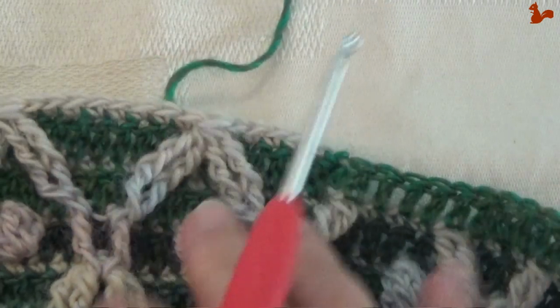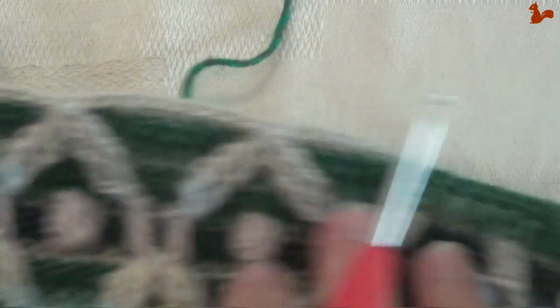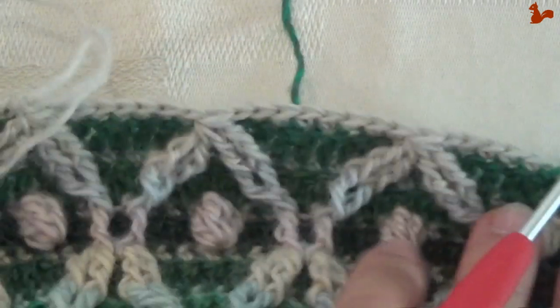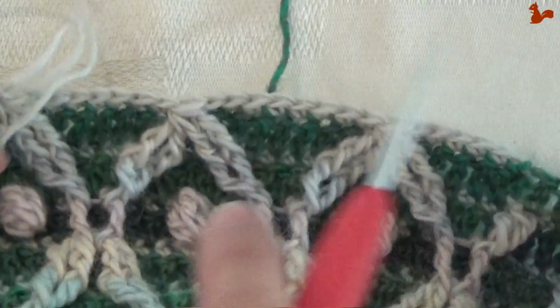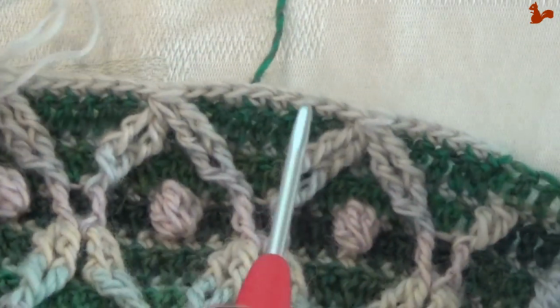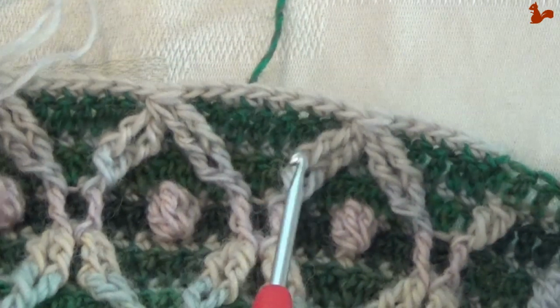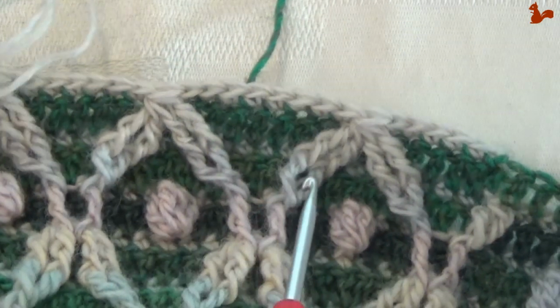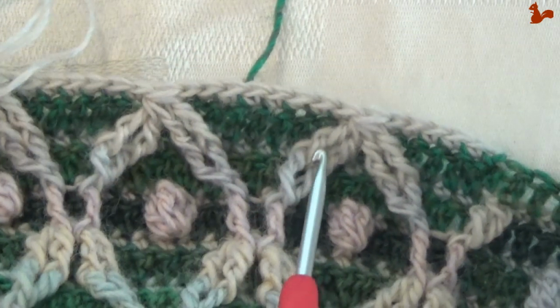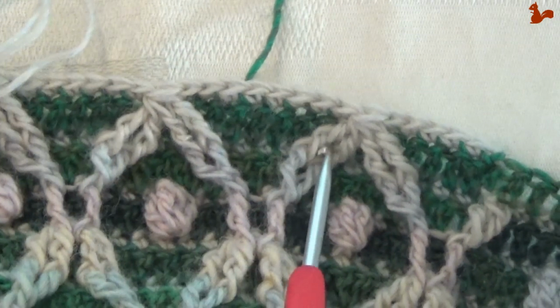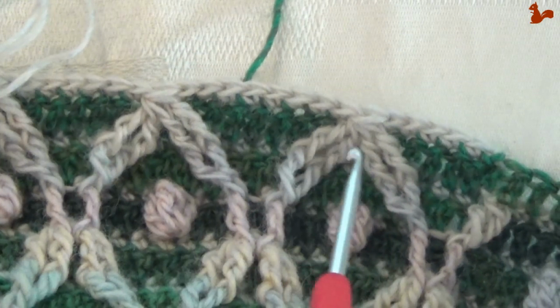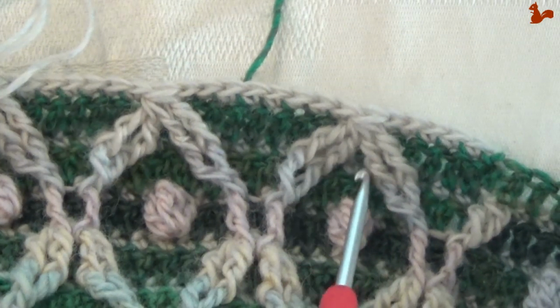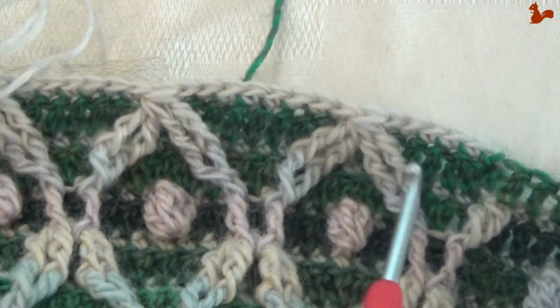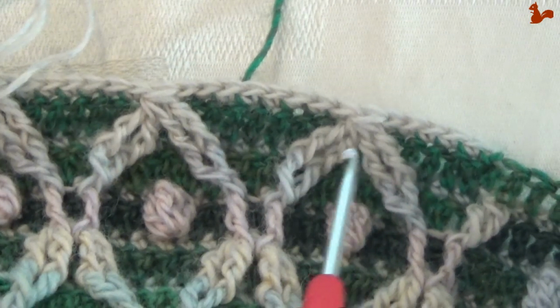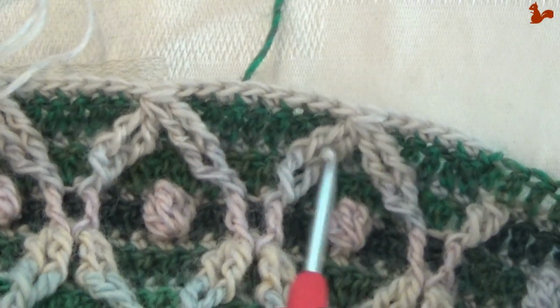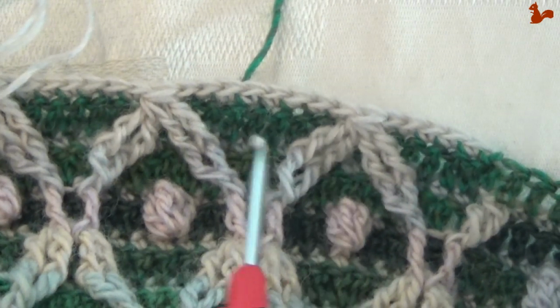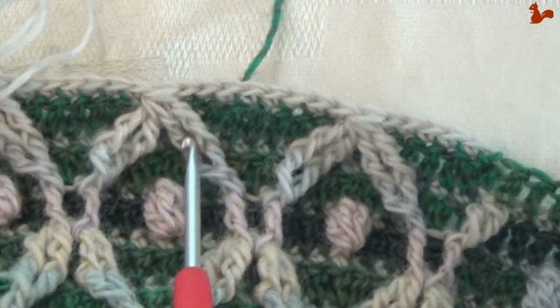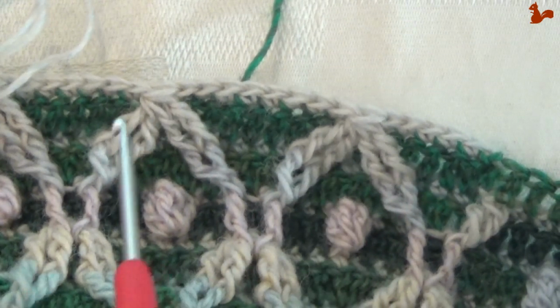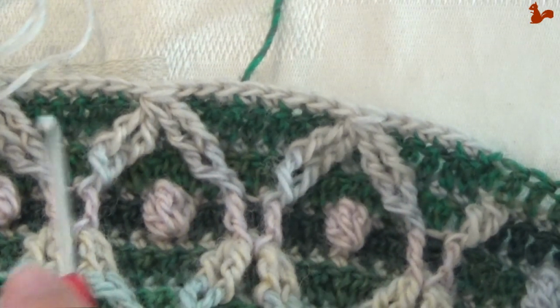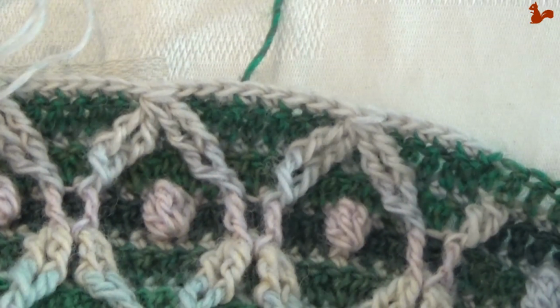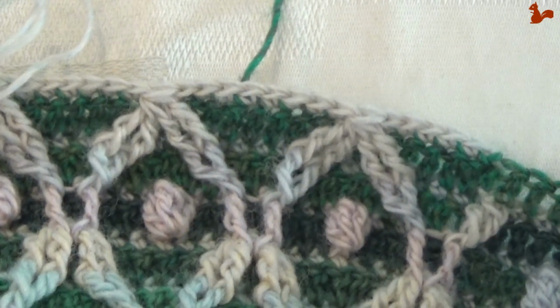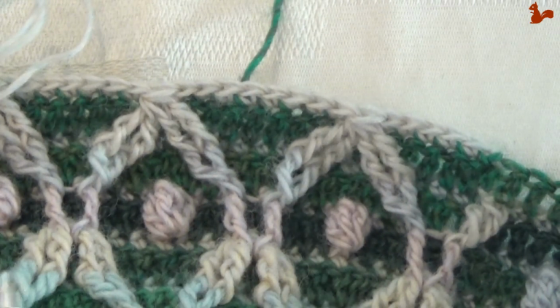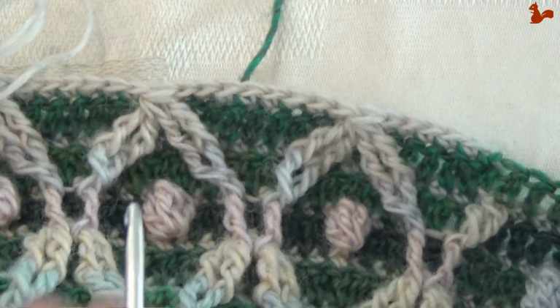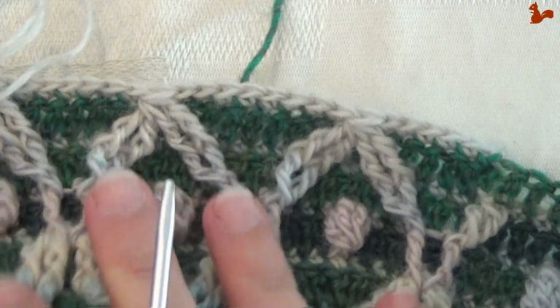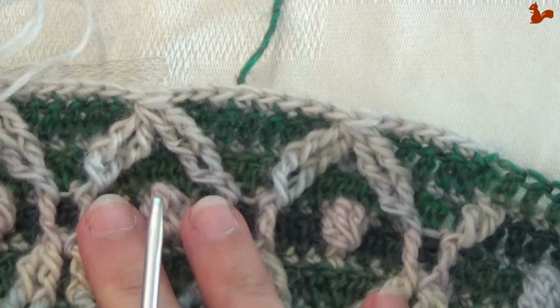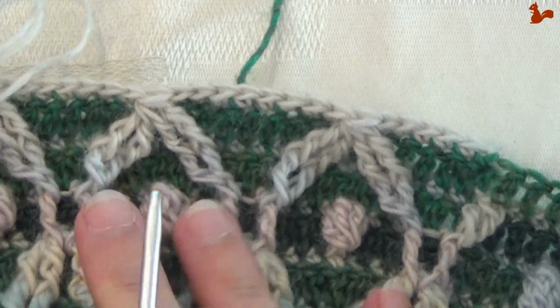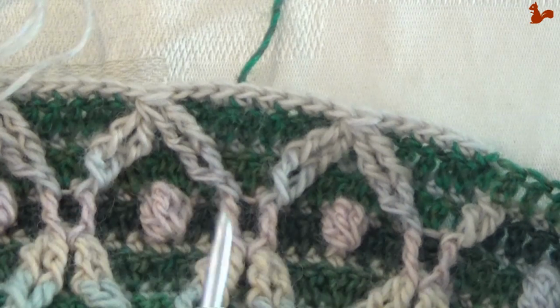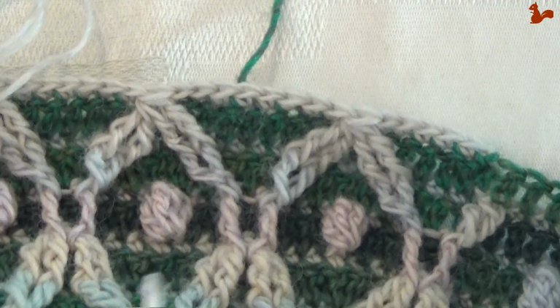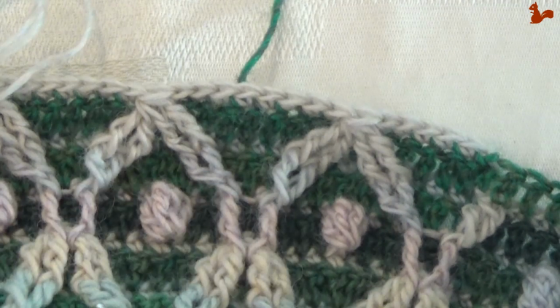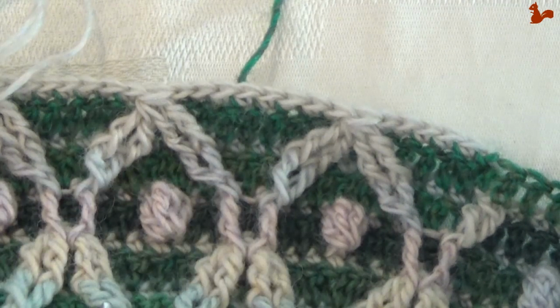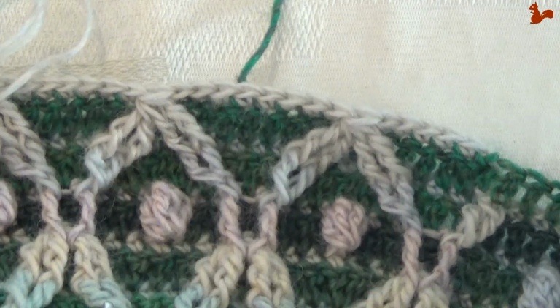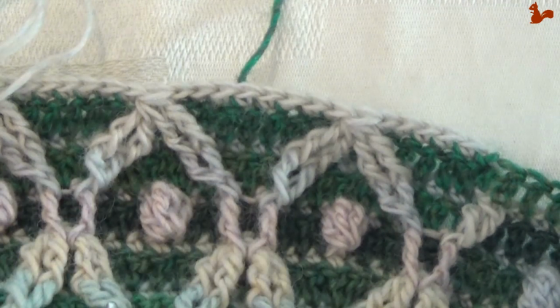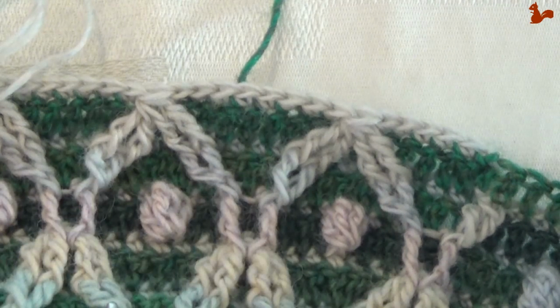Go all the way around, take your time on these front post double trebles, and then I'll see you in round 56.